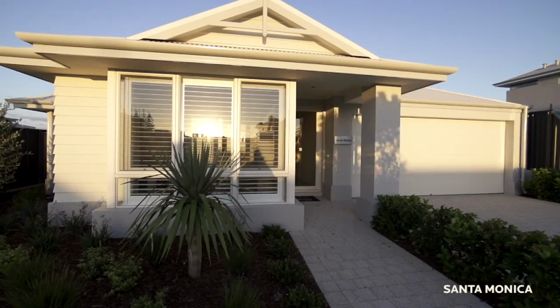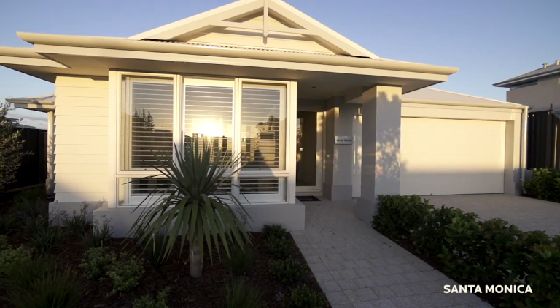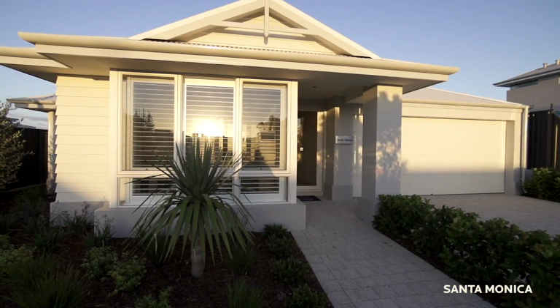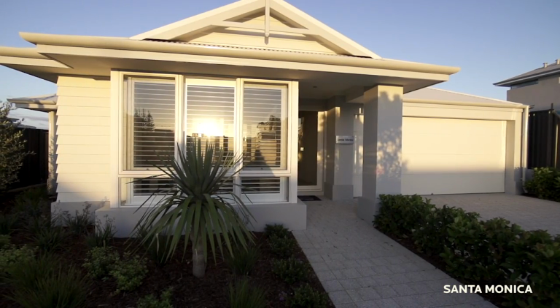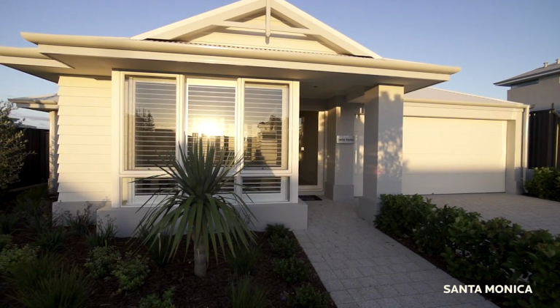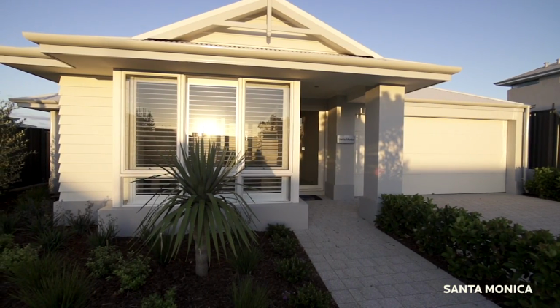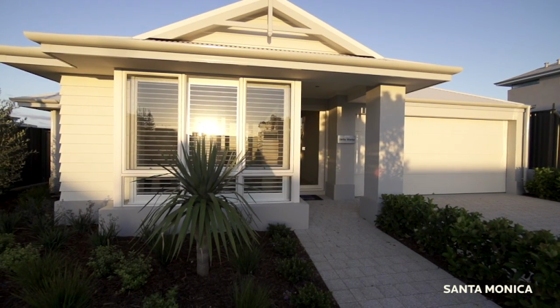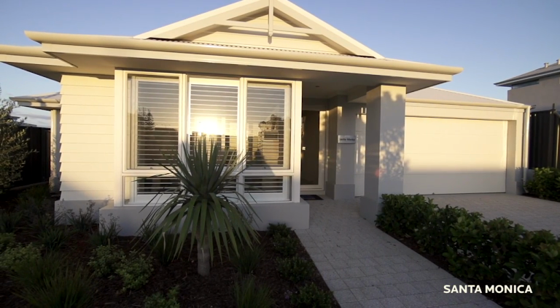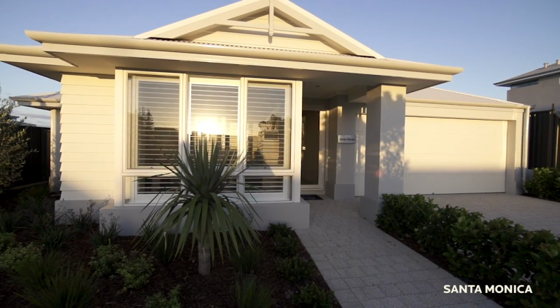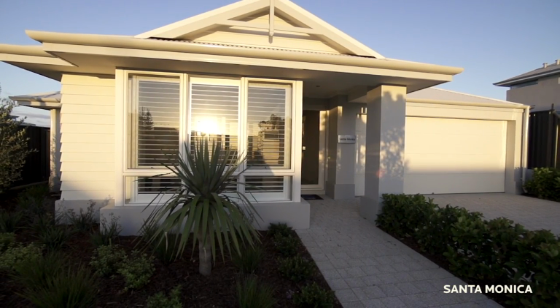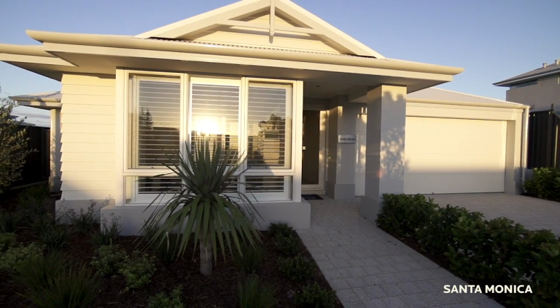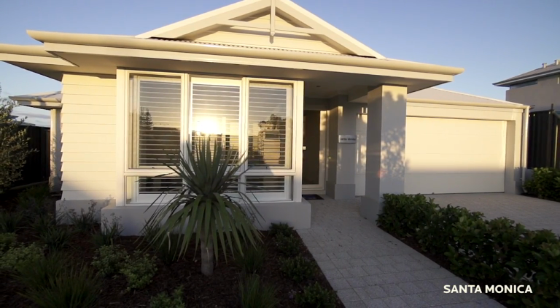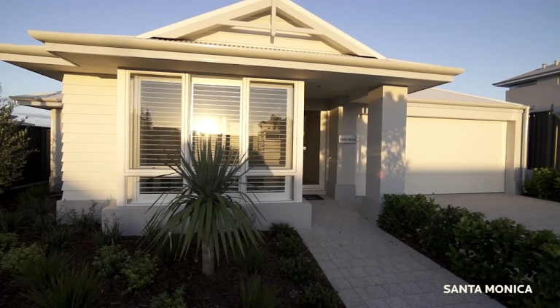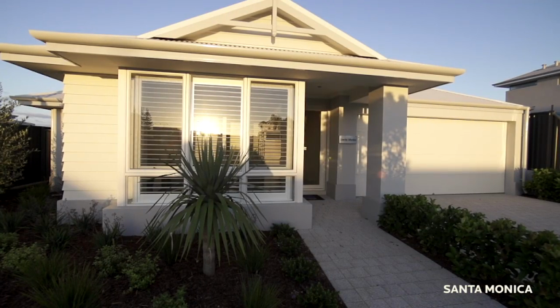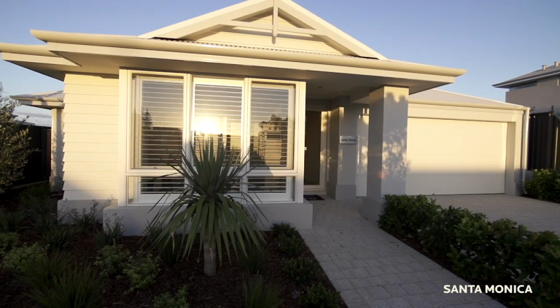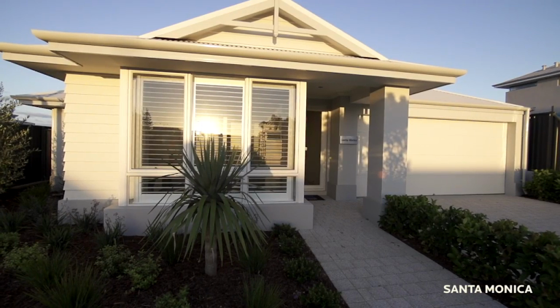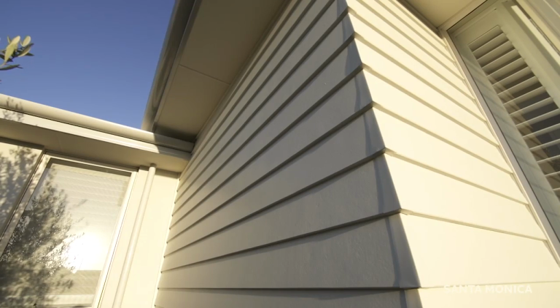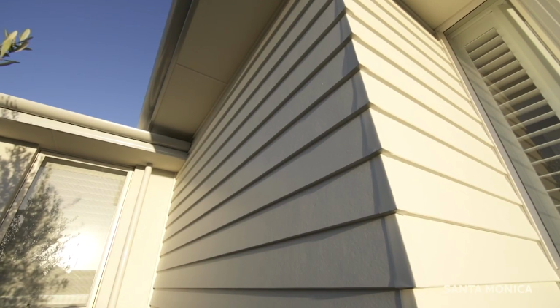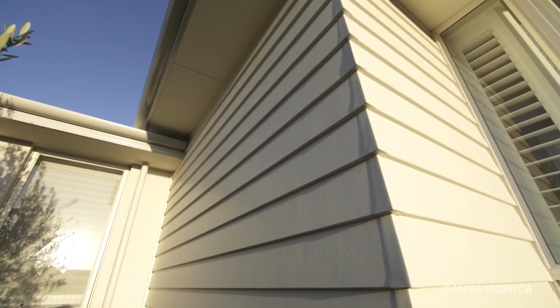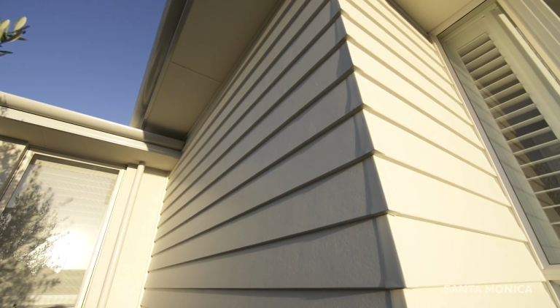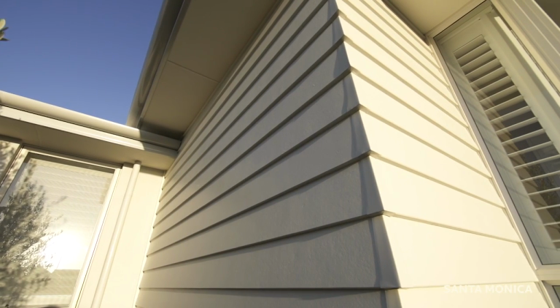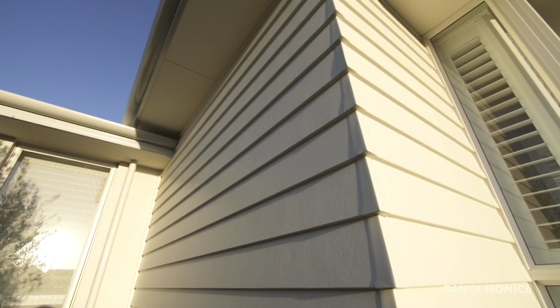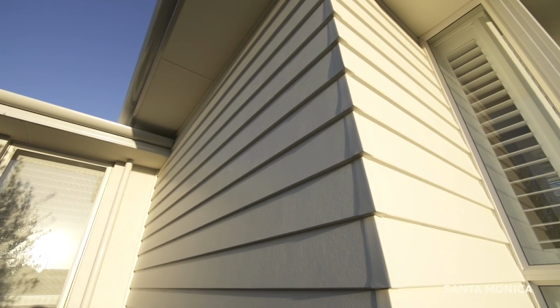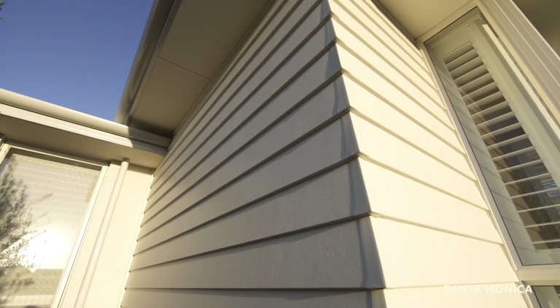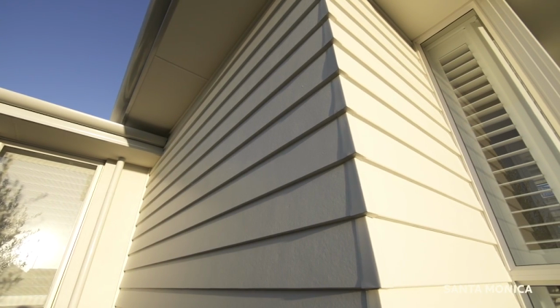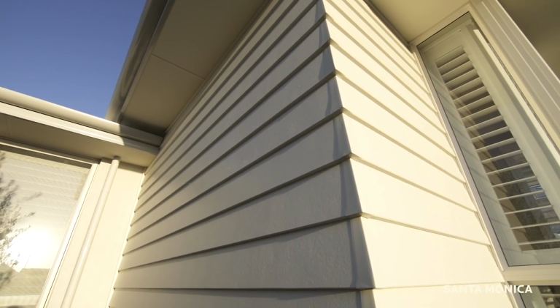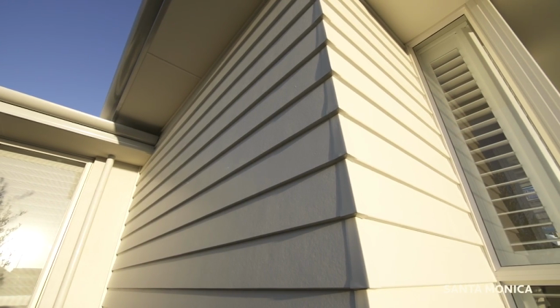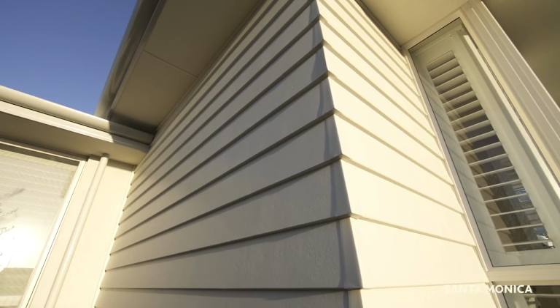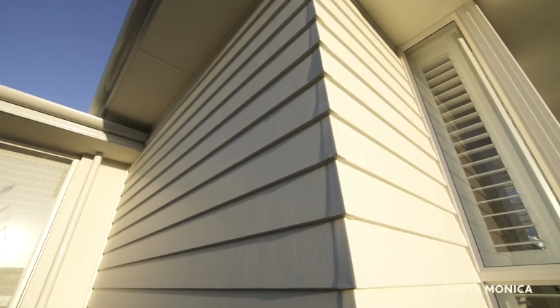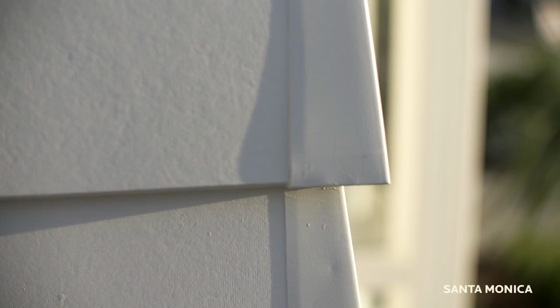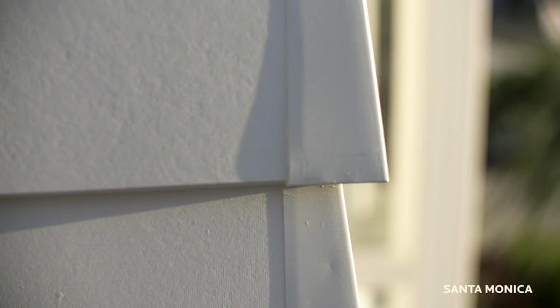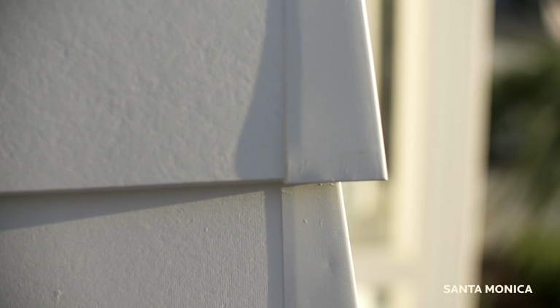The elevation of this home is stunning and really reflects the coastal theme. To create this we use a mixture of light colours, cladding and render.